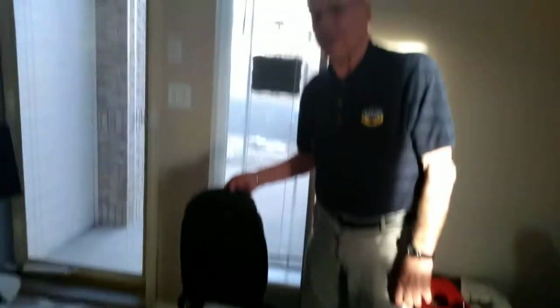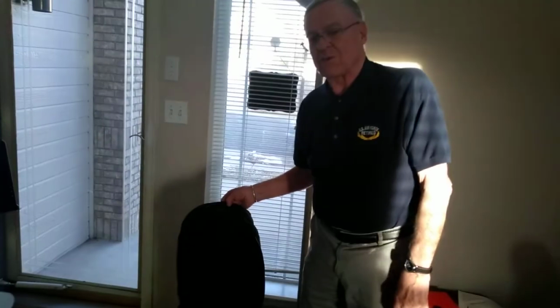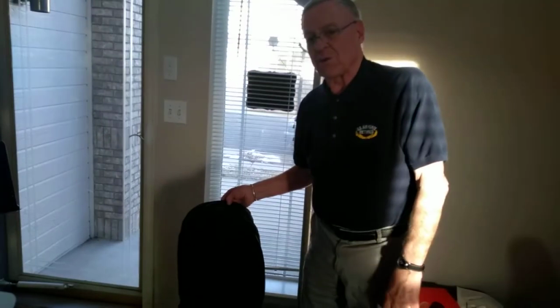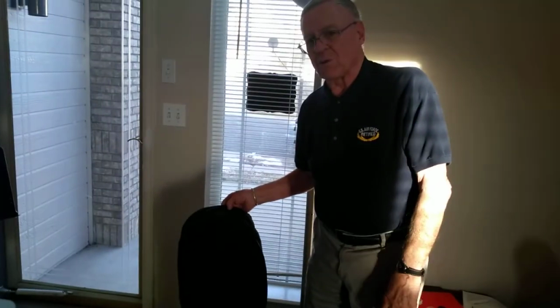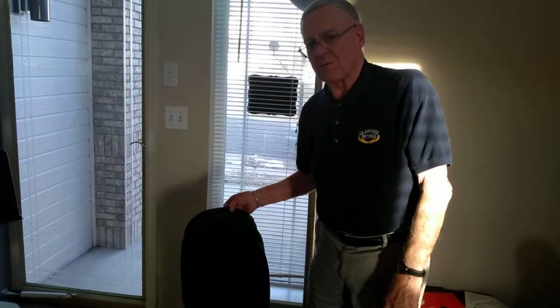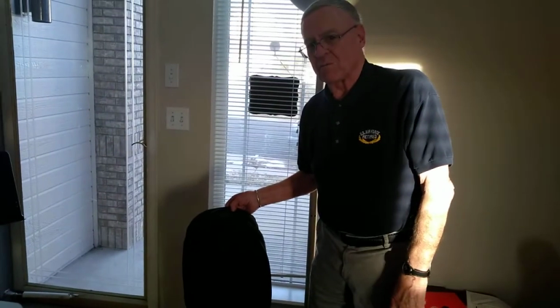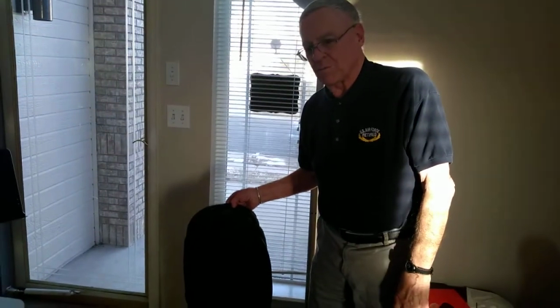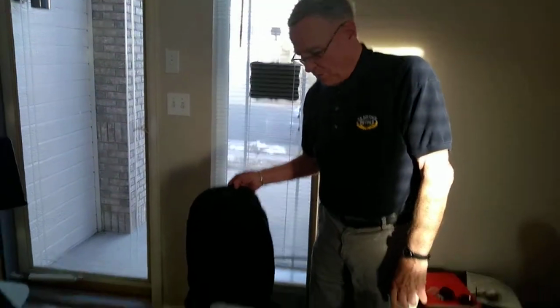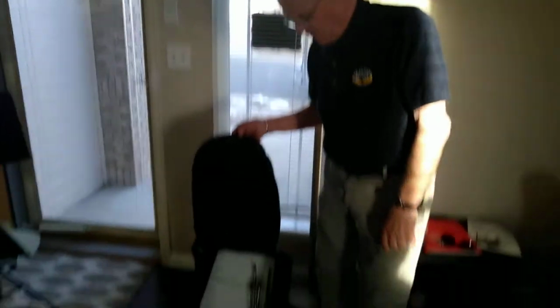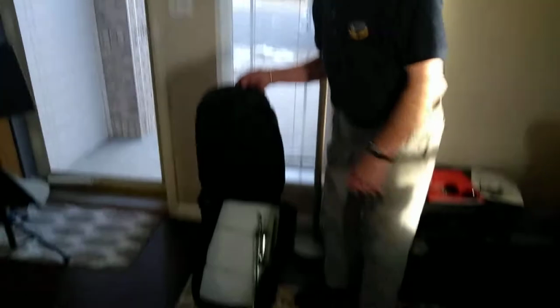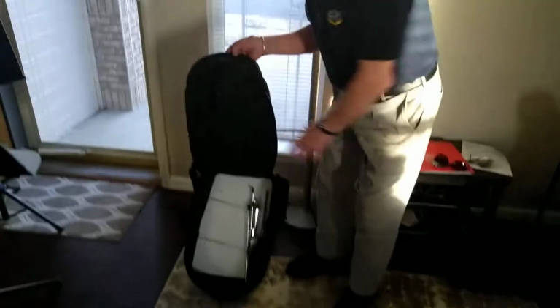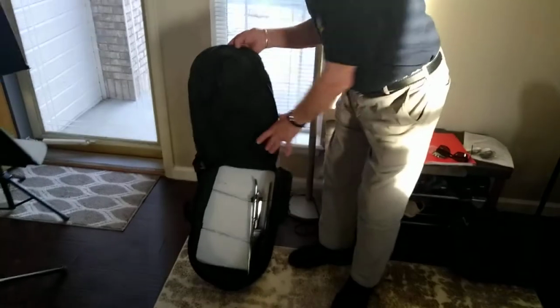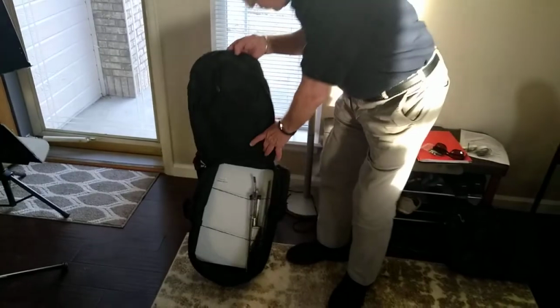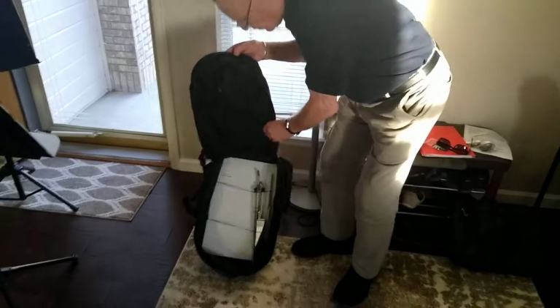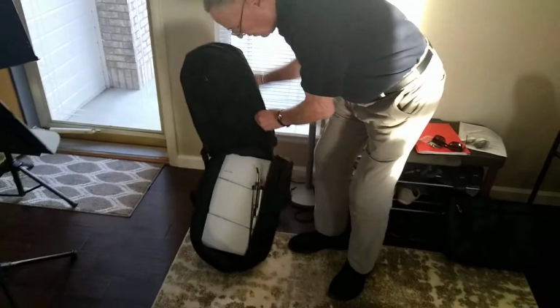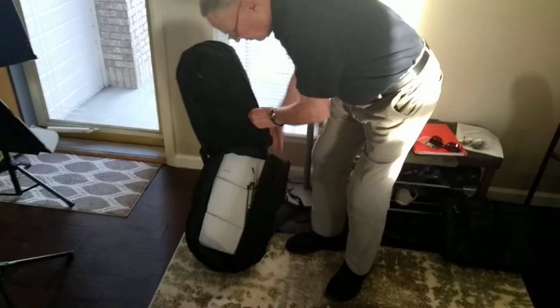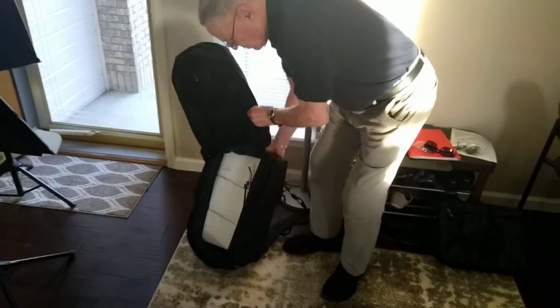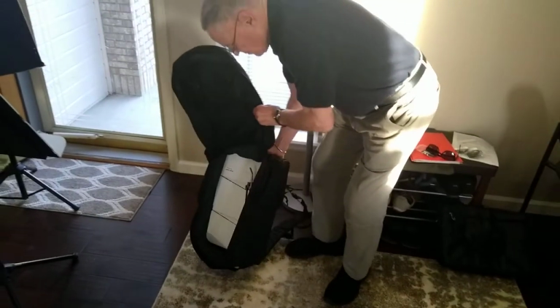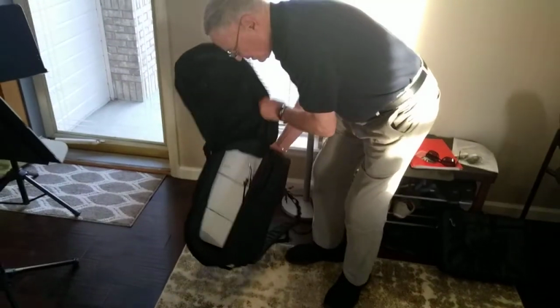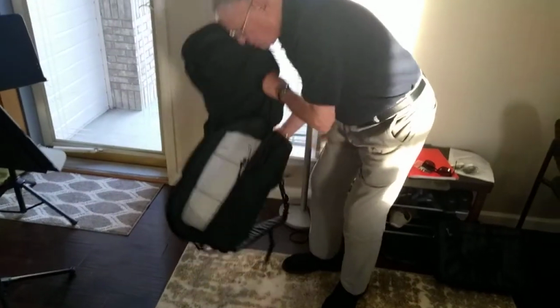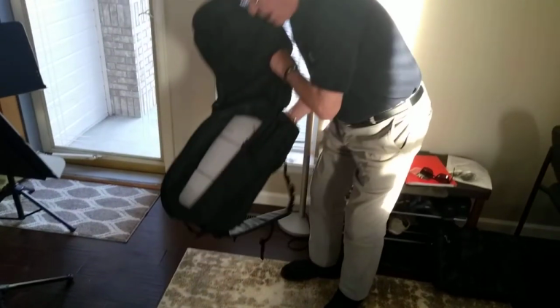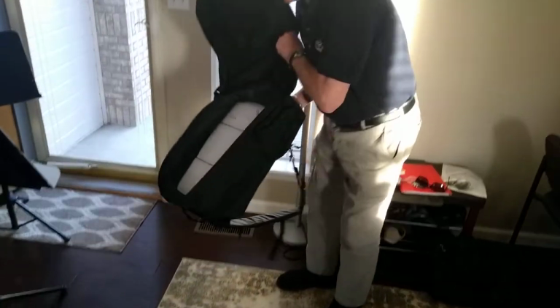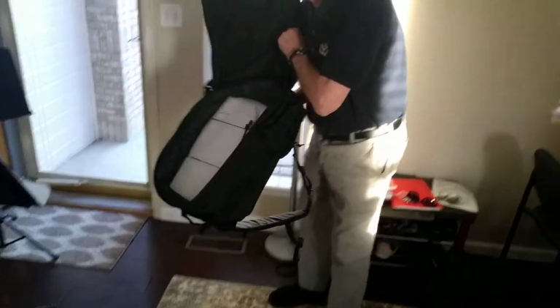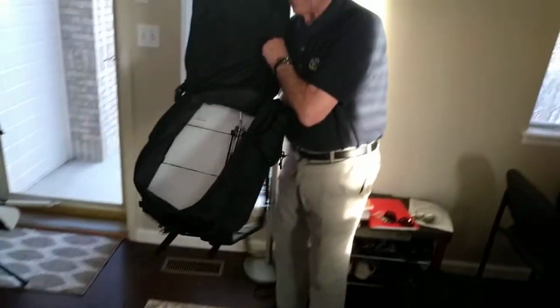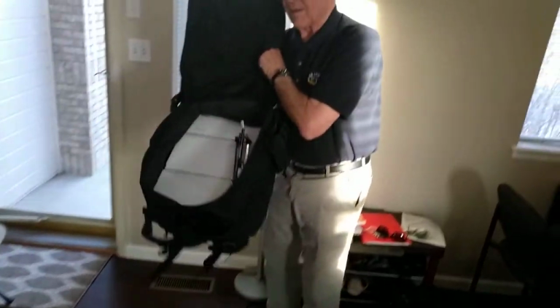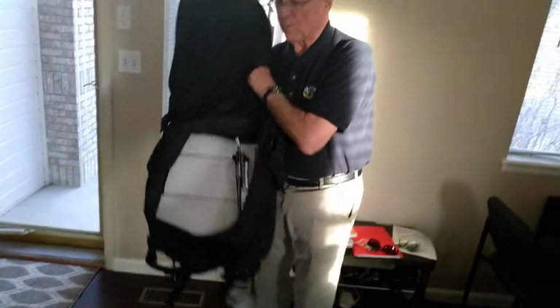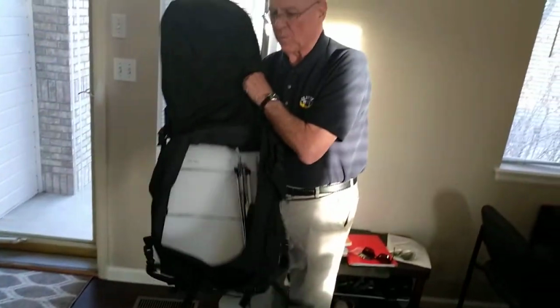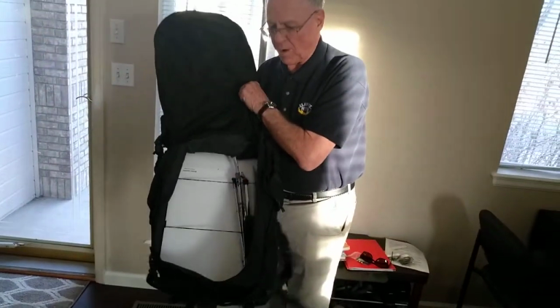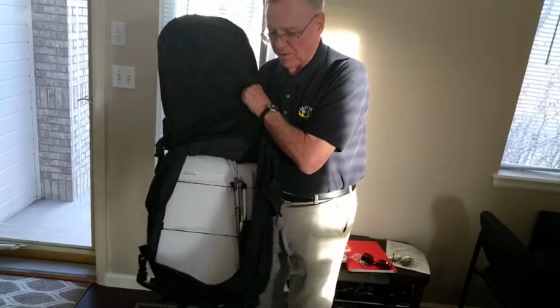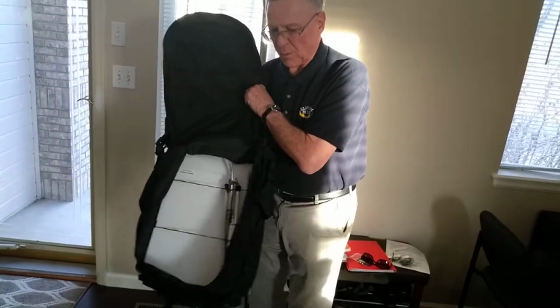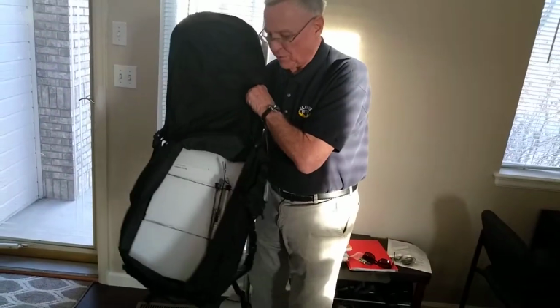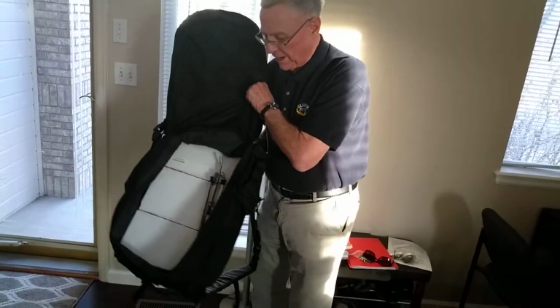So young students can manage this. It doesn't hardly weigh a thing.